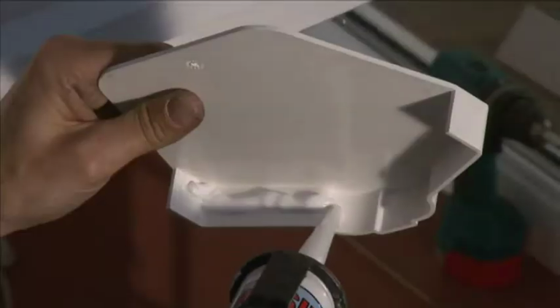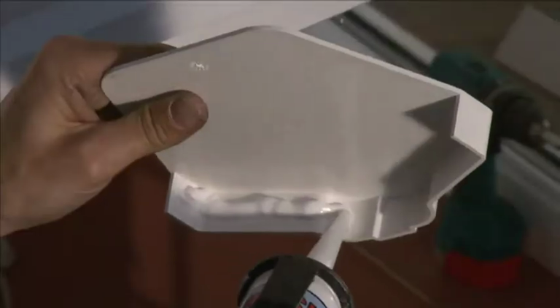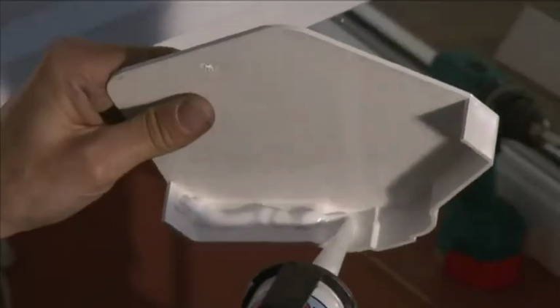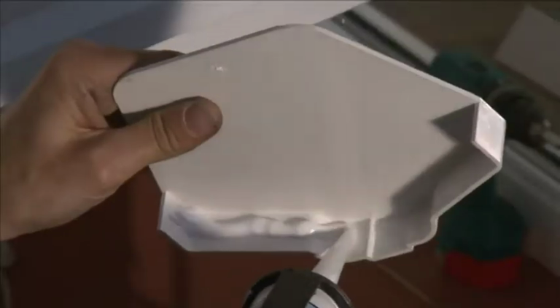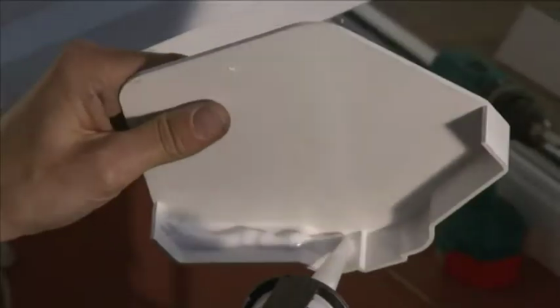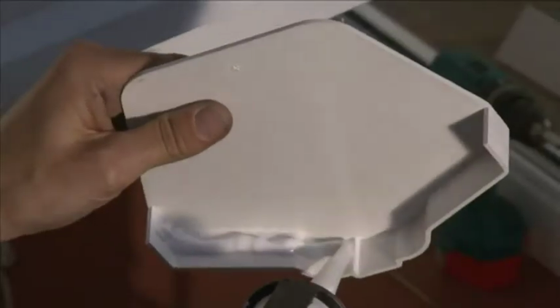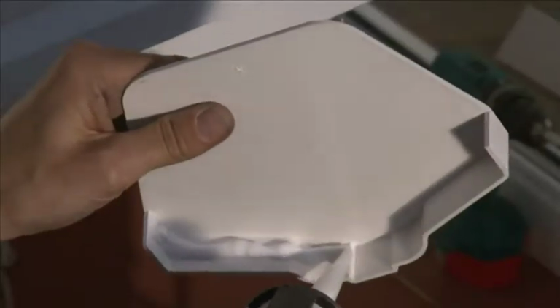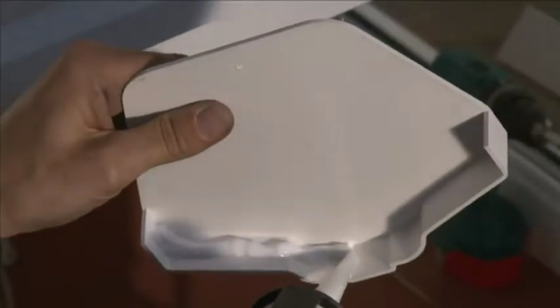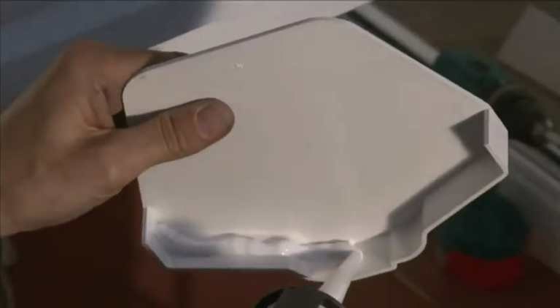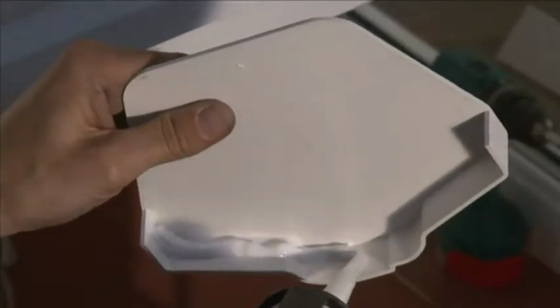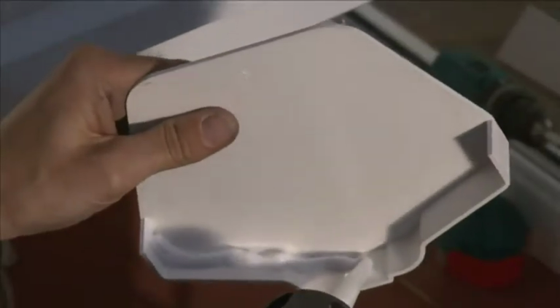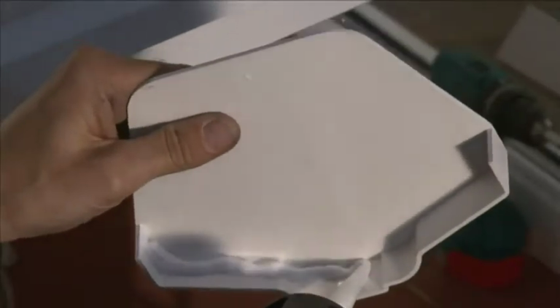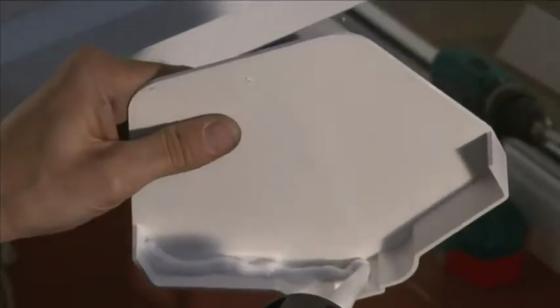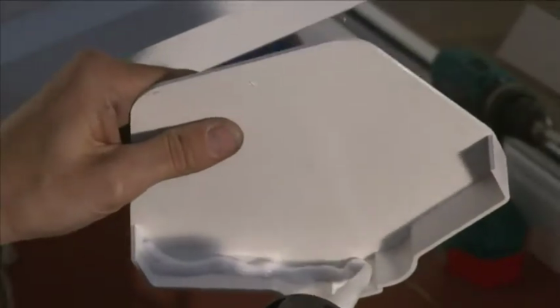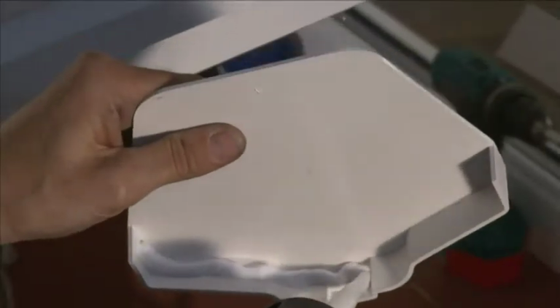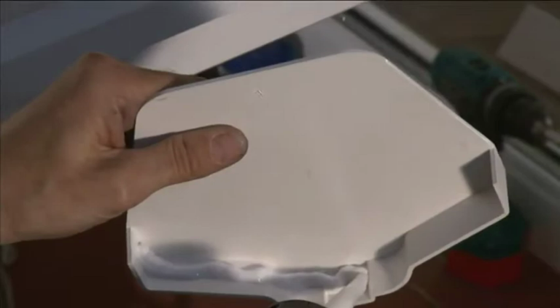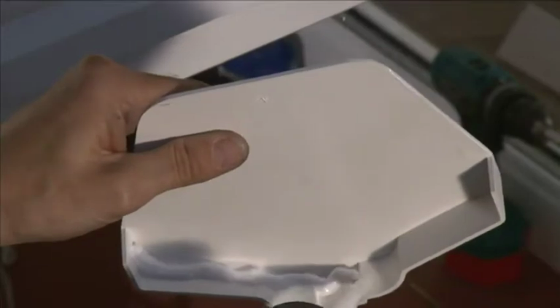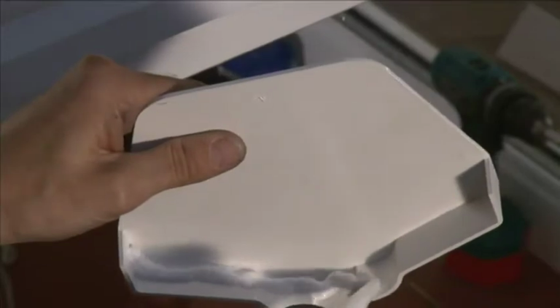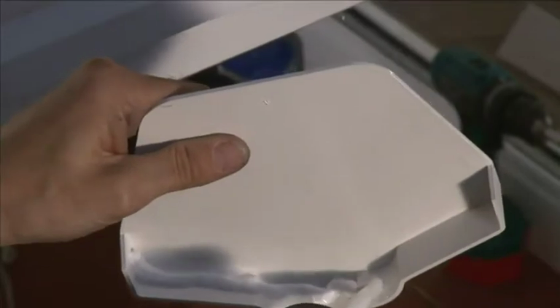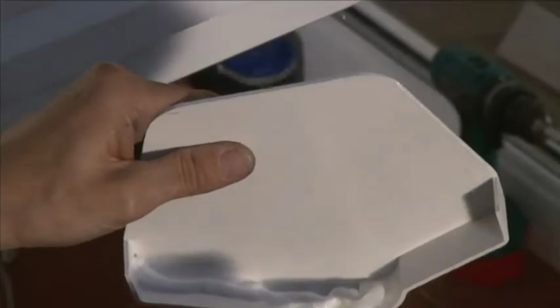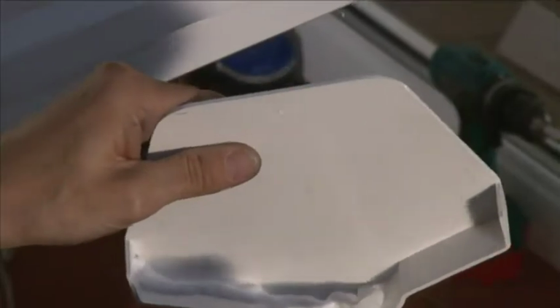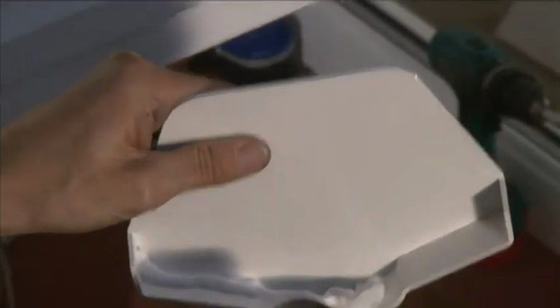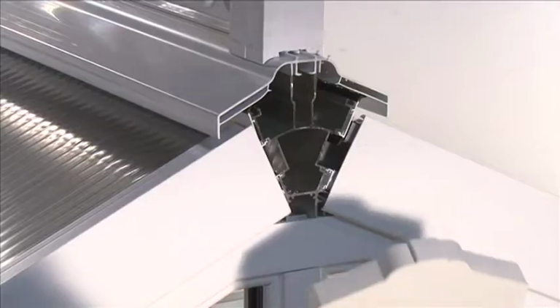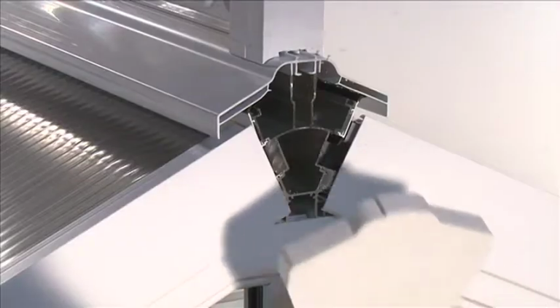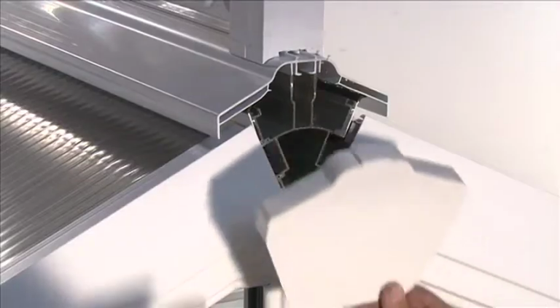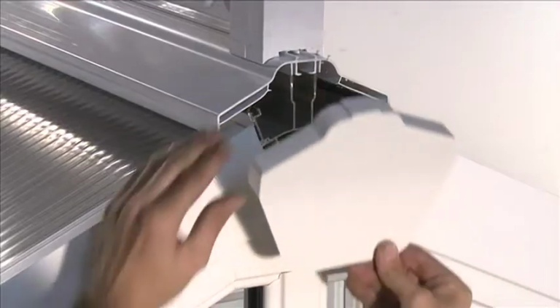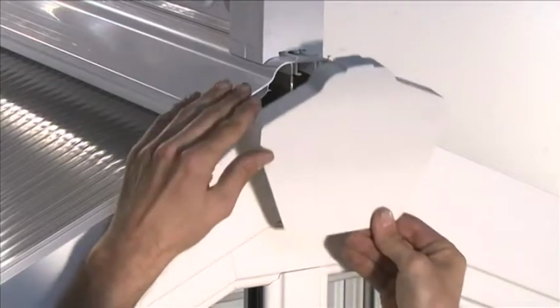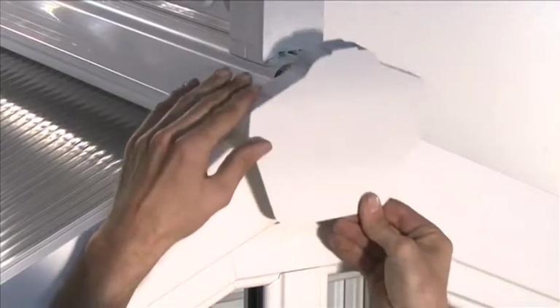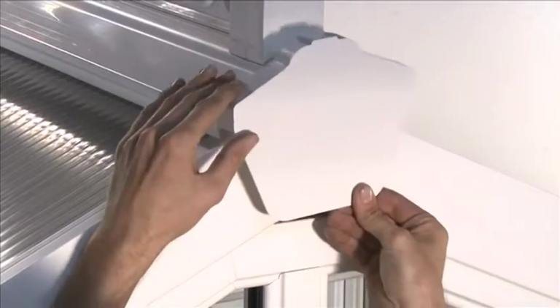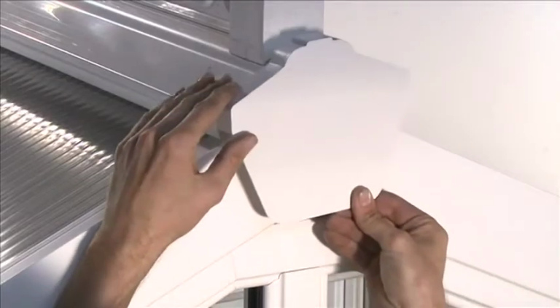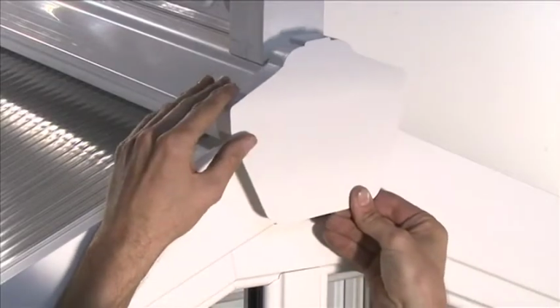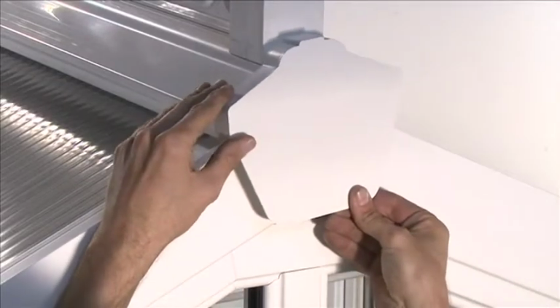Apply a bead of silicone around the inside edge of the ridge cover cap and attach to the end of the ridge.